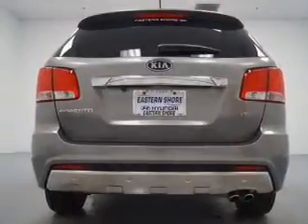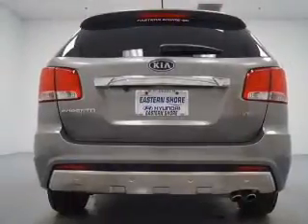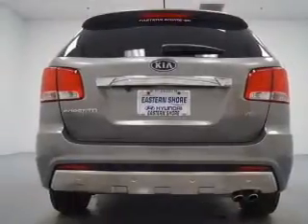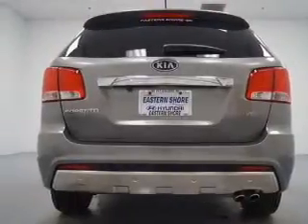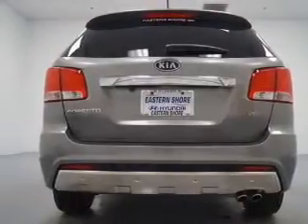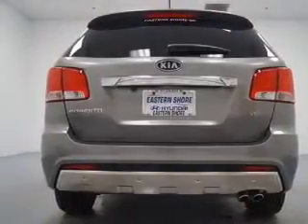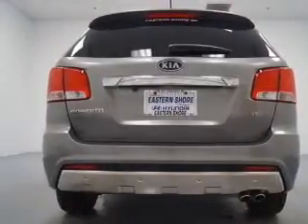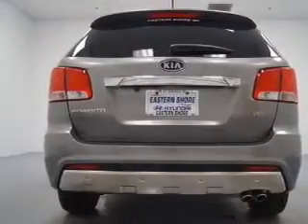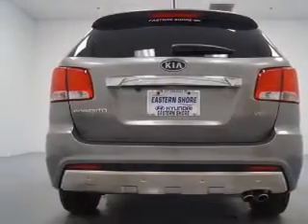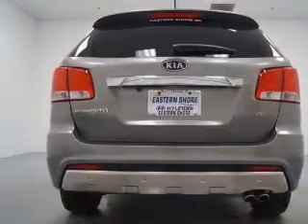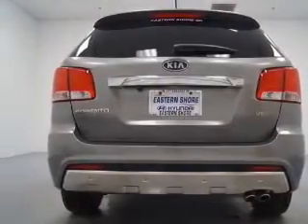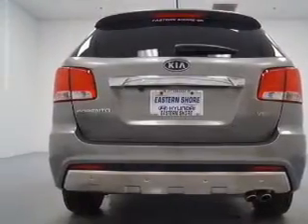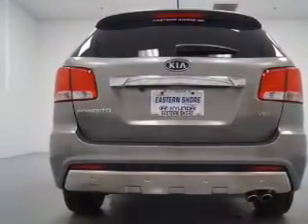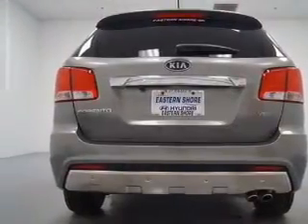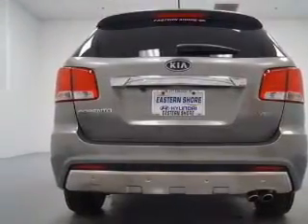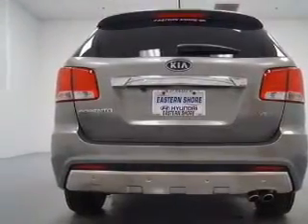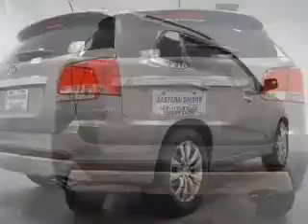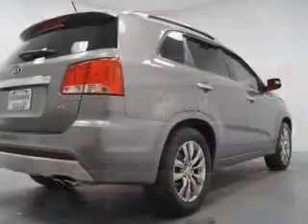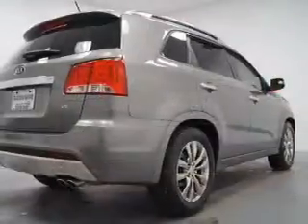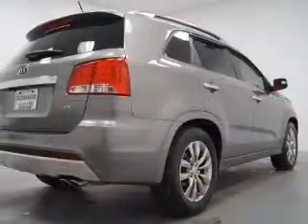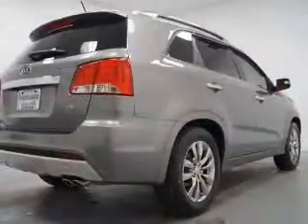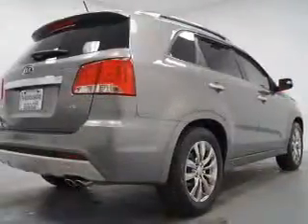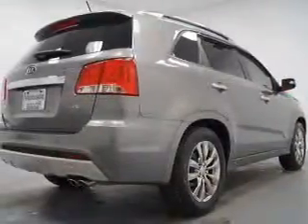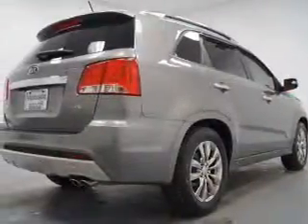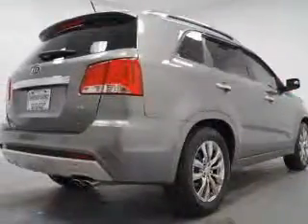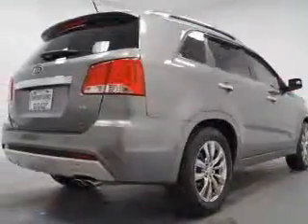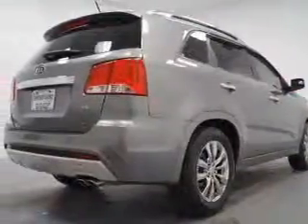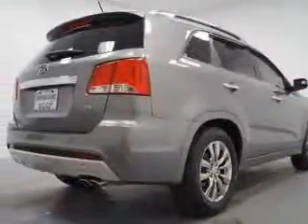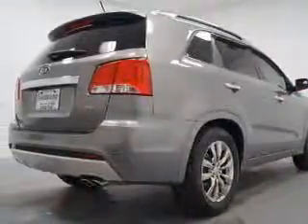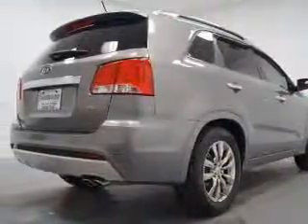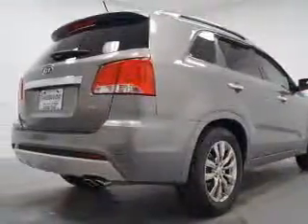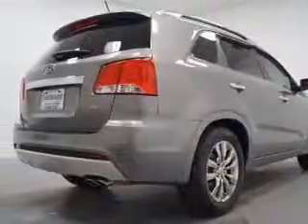Let the sun shine in with the sunroof. Let us put you in the driver's seat today. Call or click to contact us.